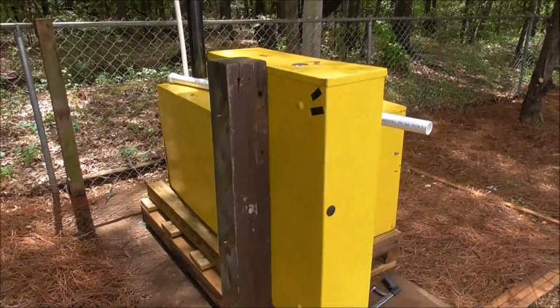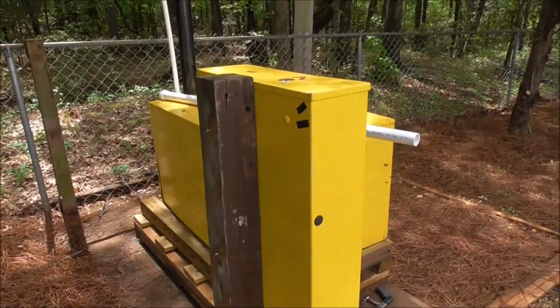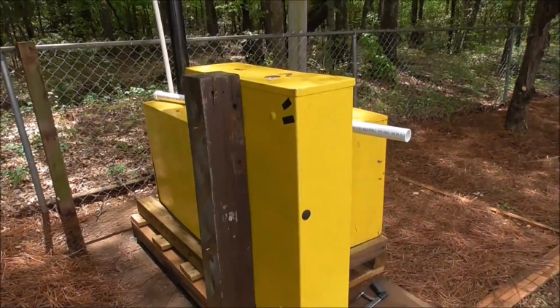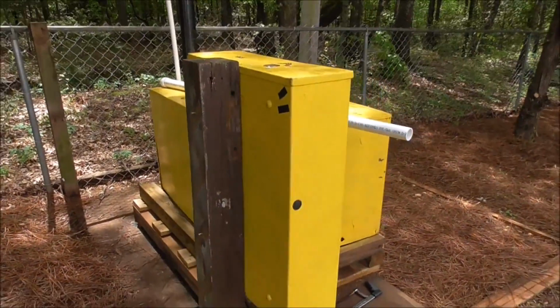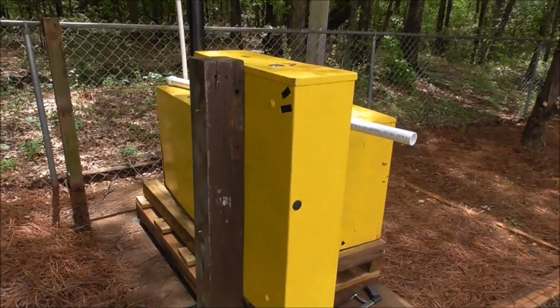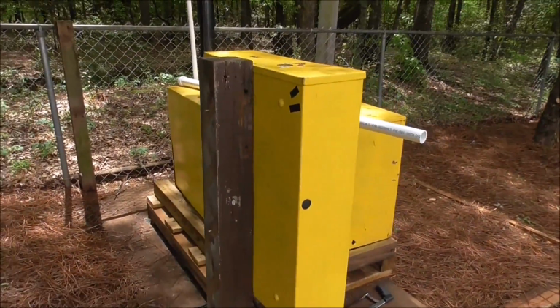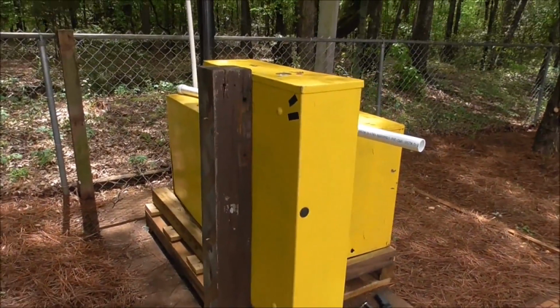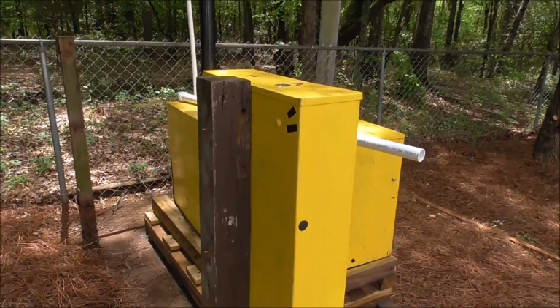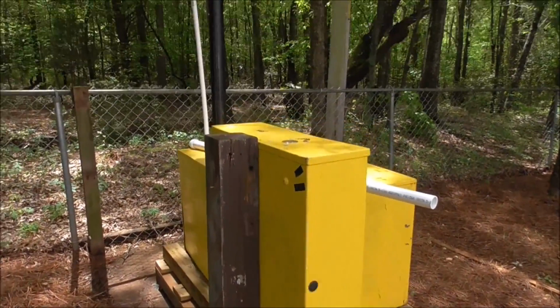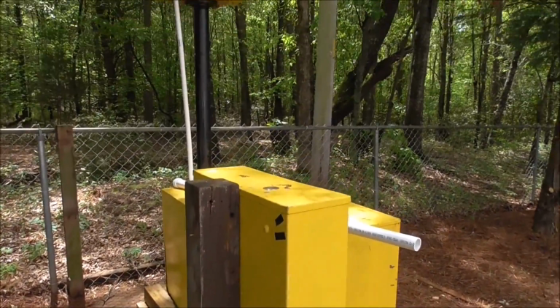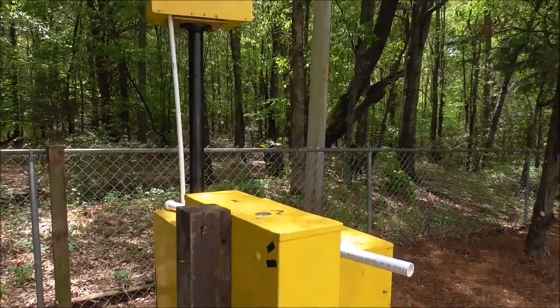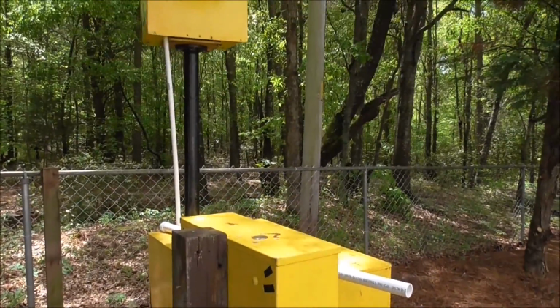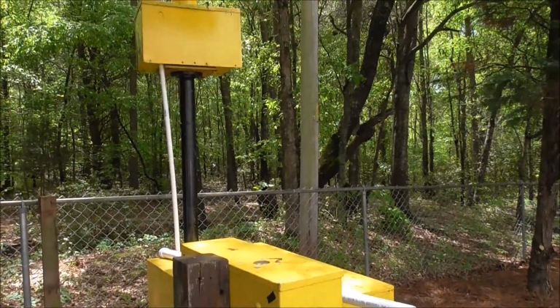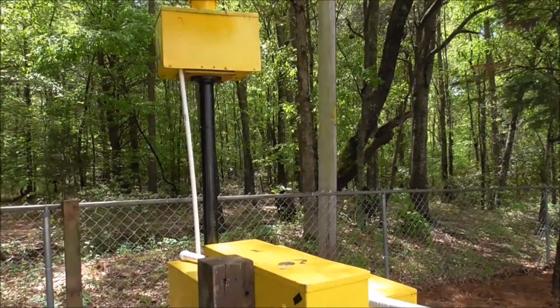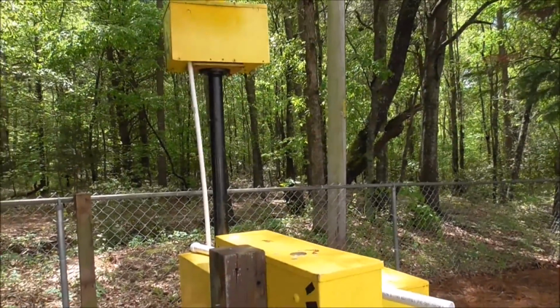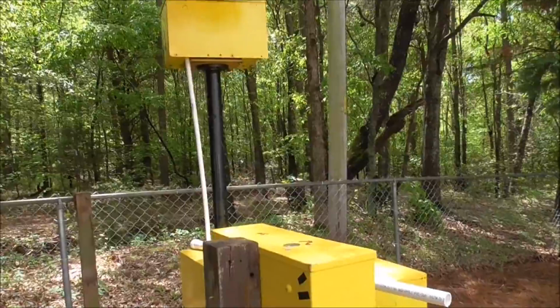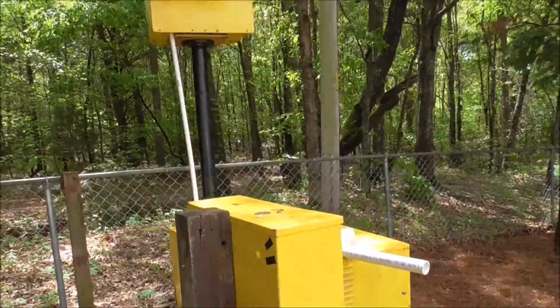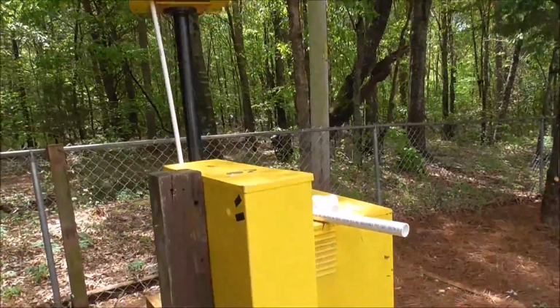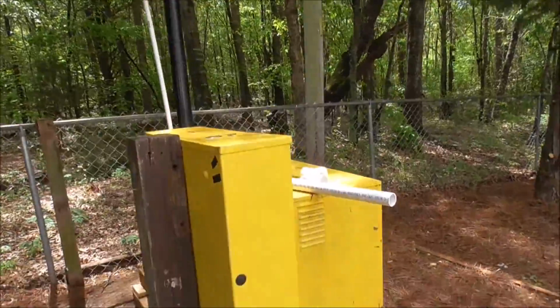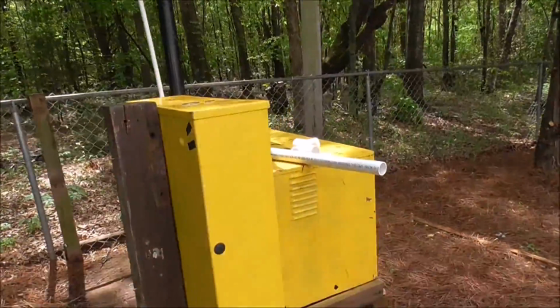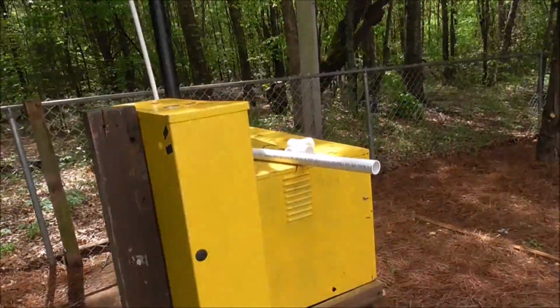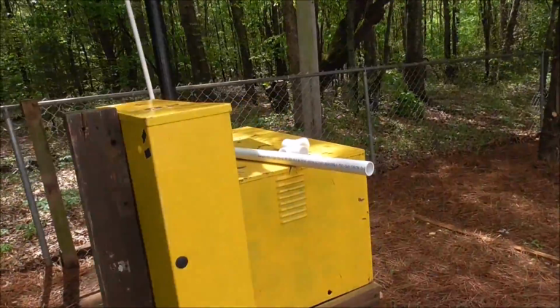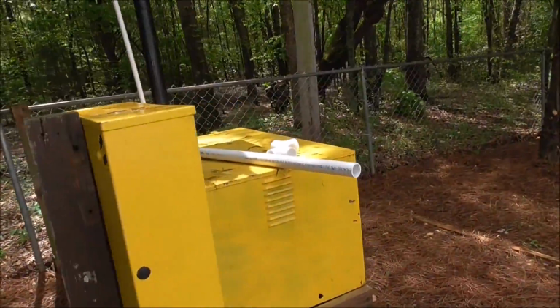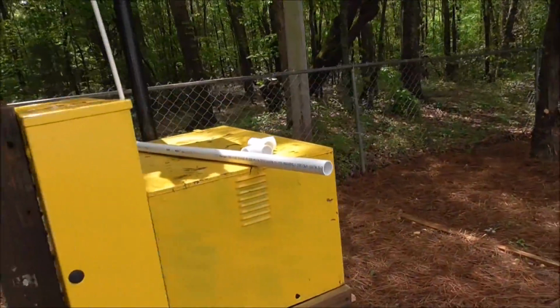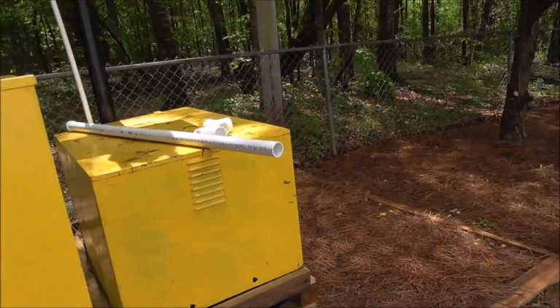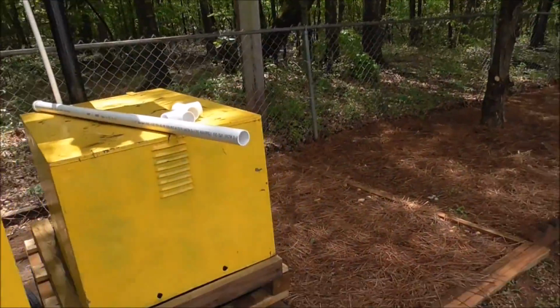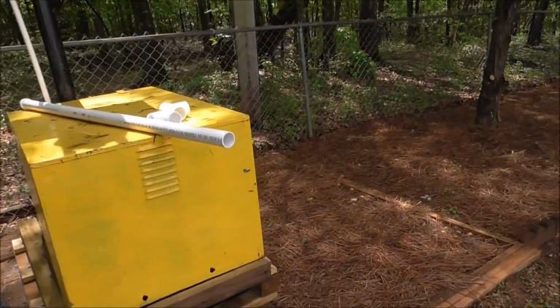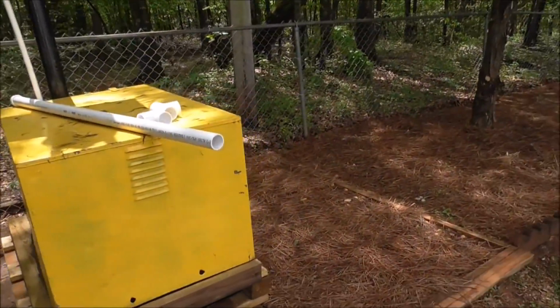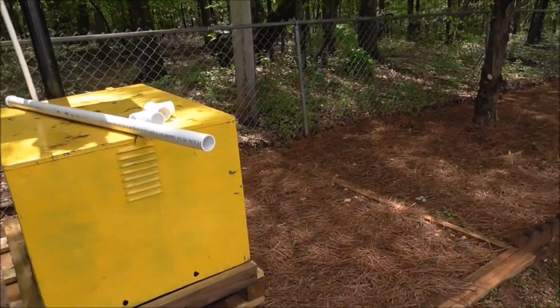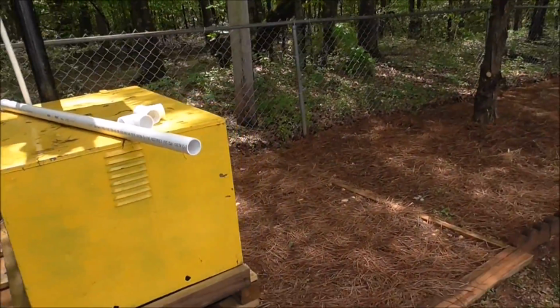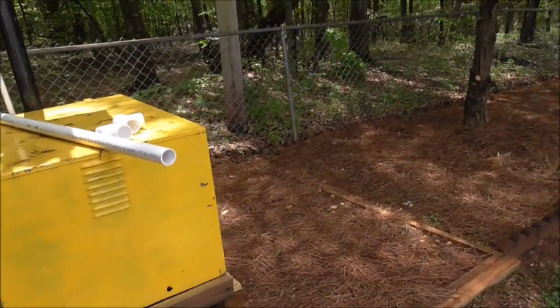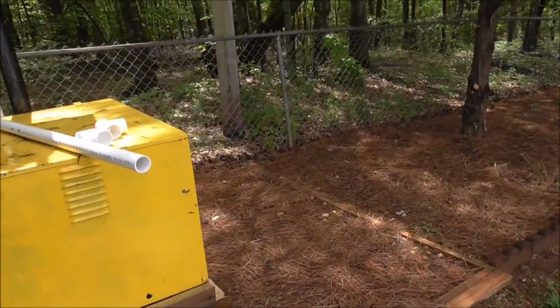This used to be our old dog house, but we toned it down this year to put more information about the Thunderbolt head.